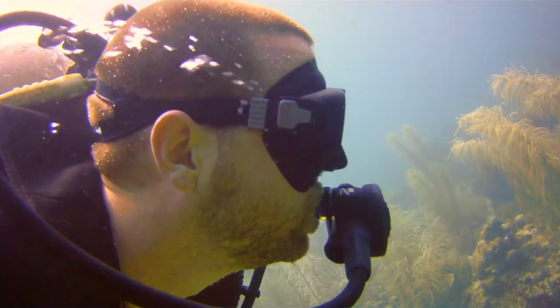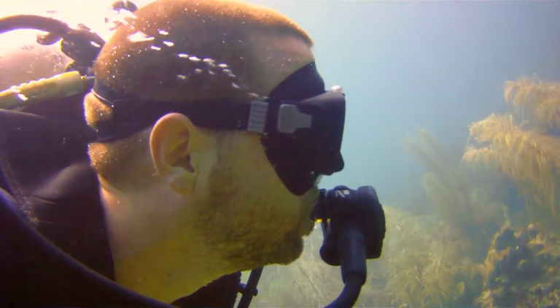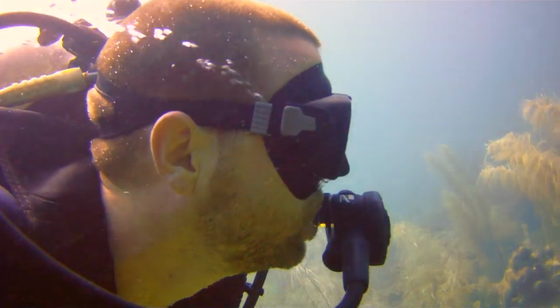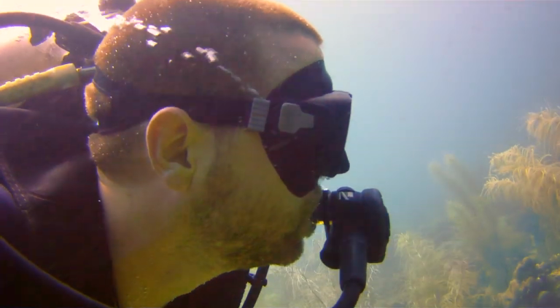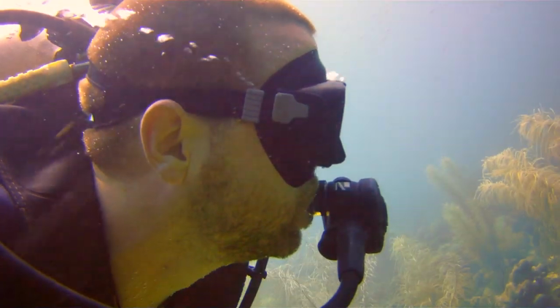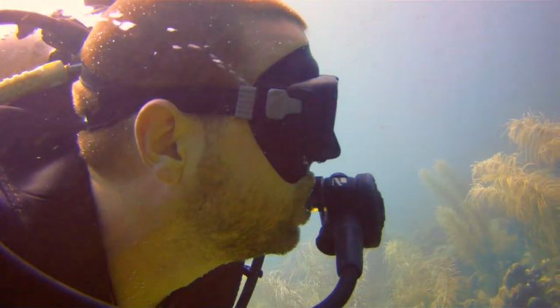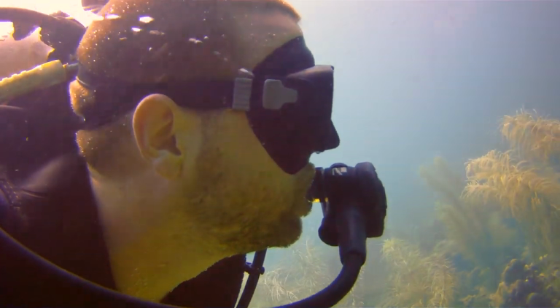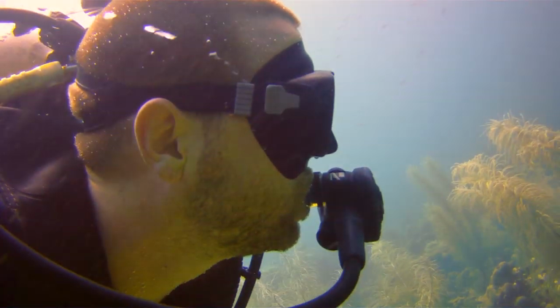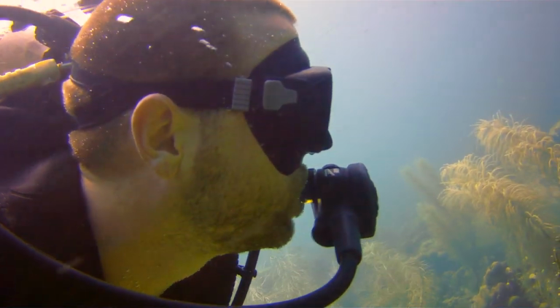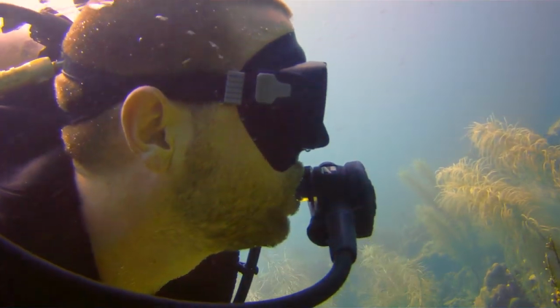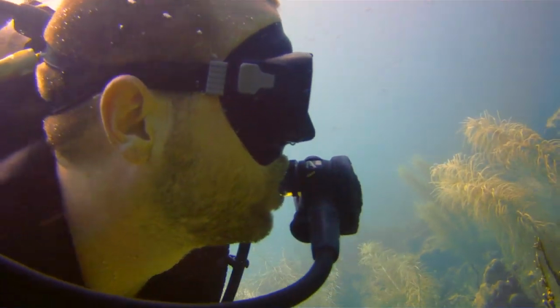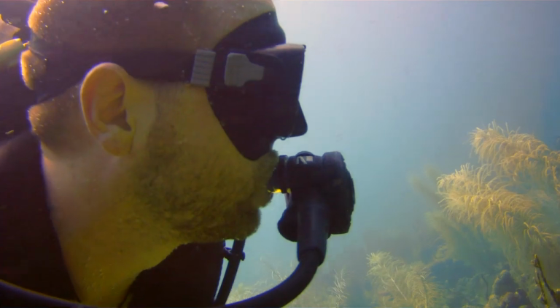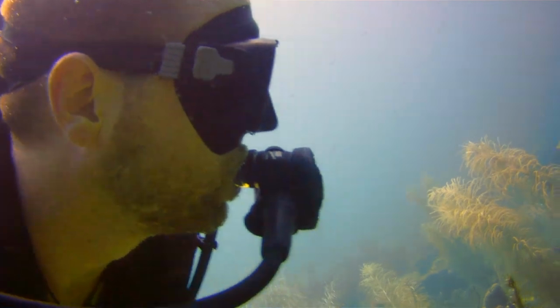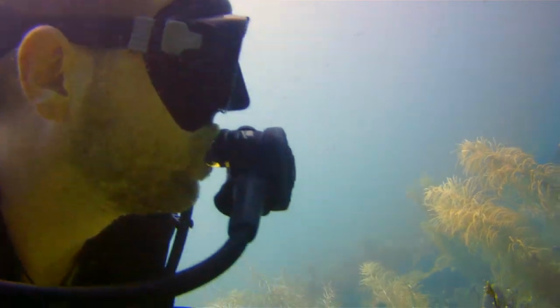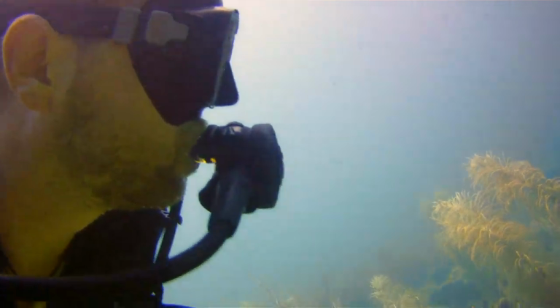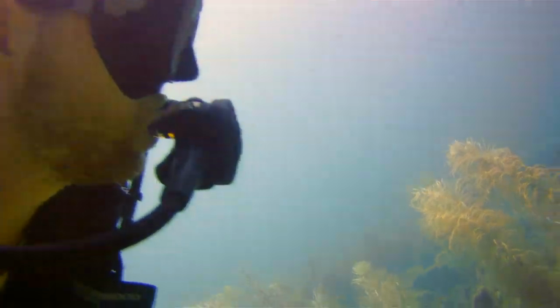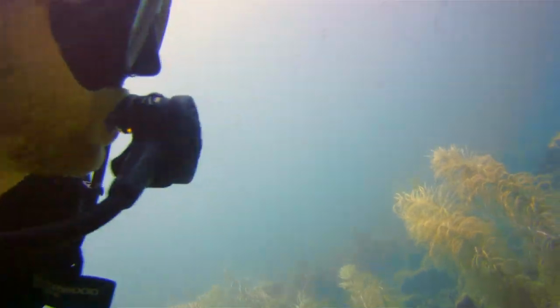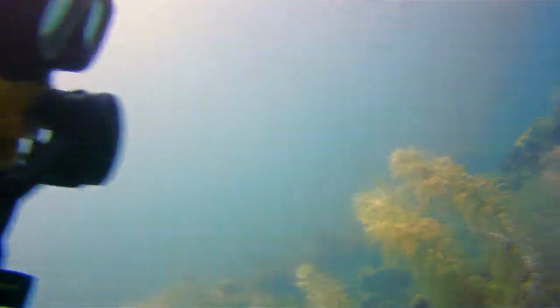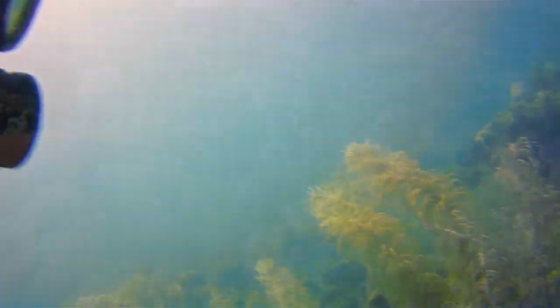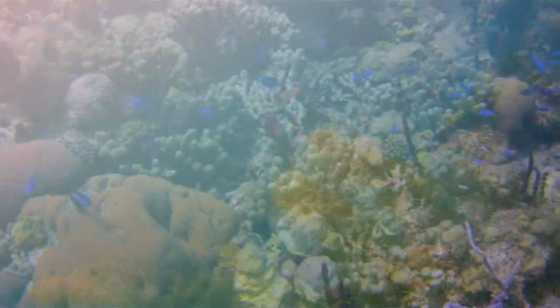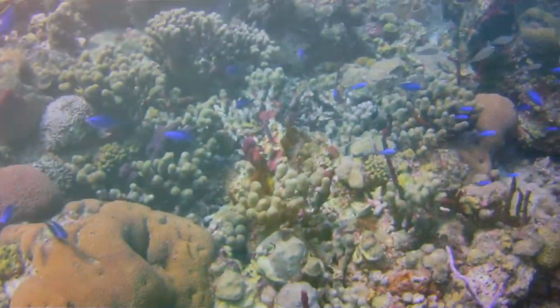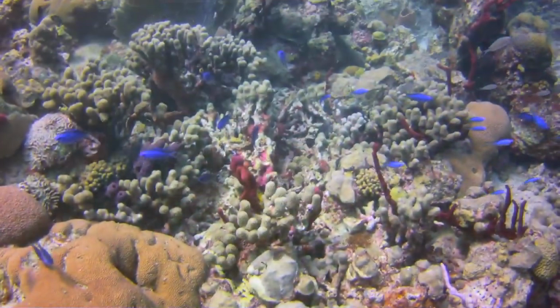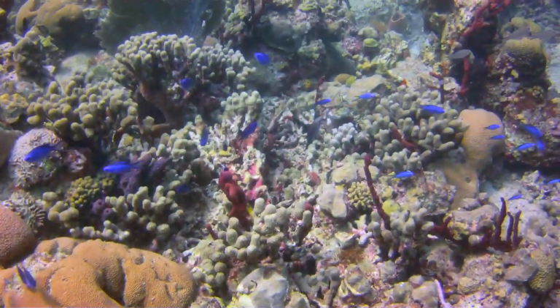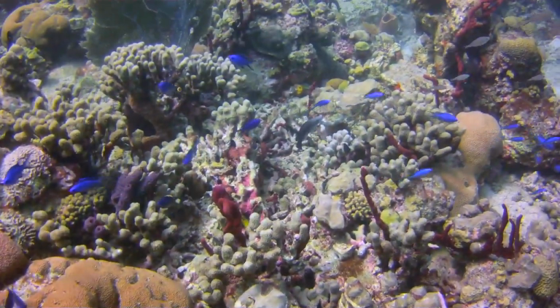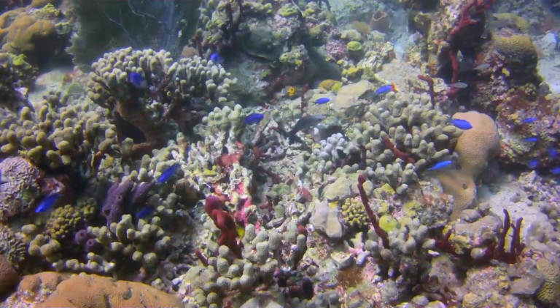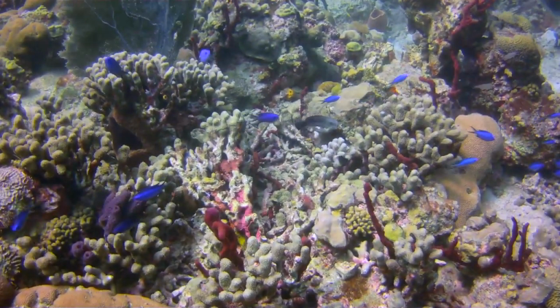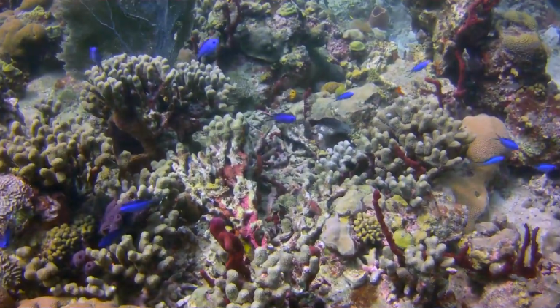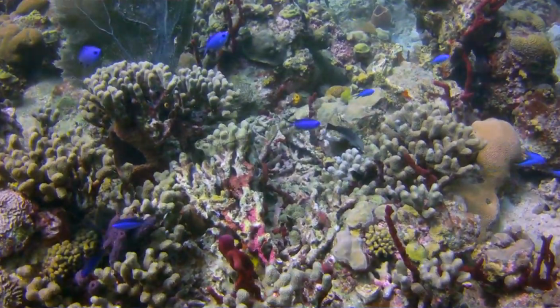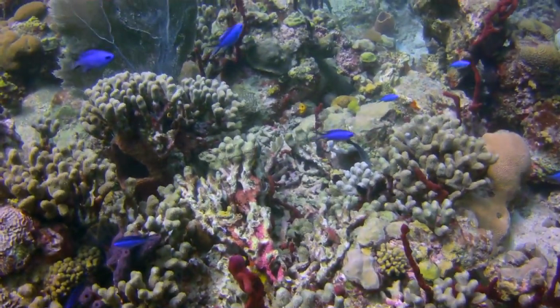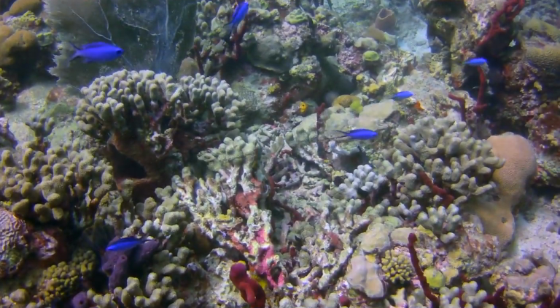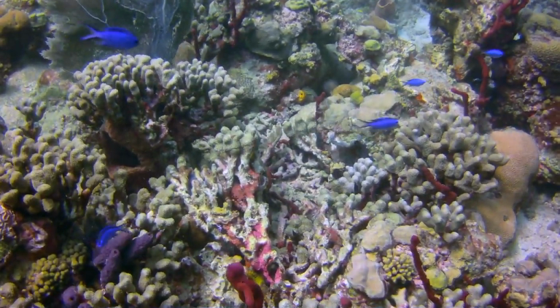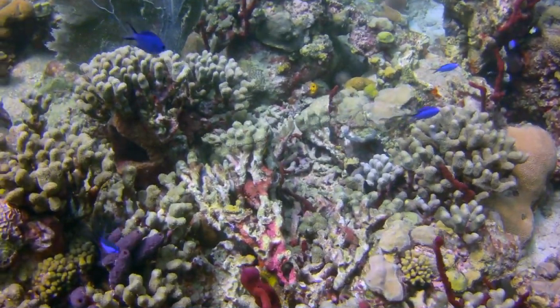After about 15 minutes around the sunken Stratman, we swam towards Devil's Table — a healthy and colourful reef system teeming with sea life.